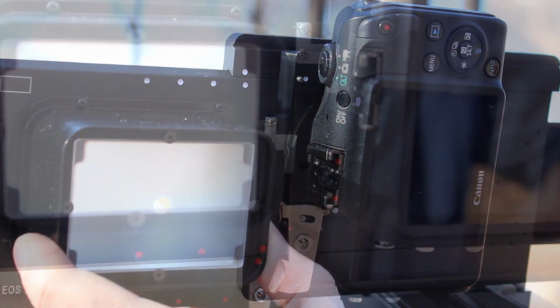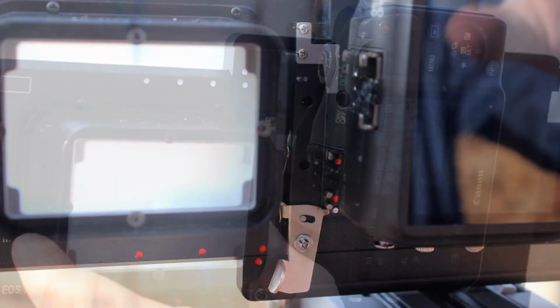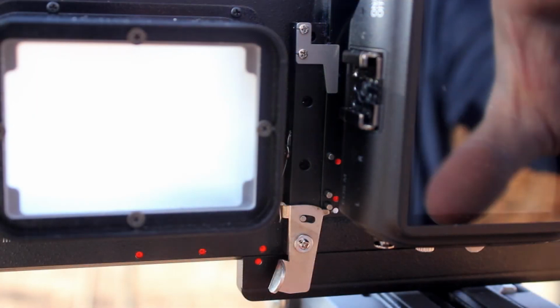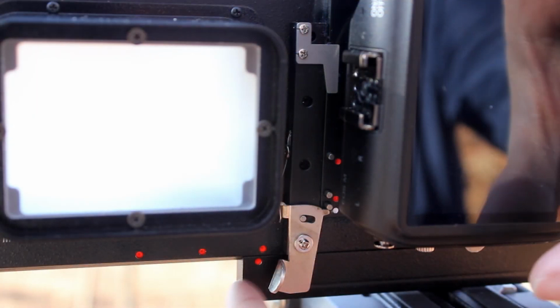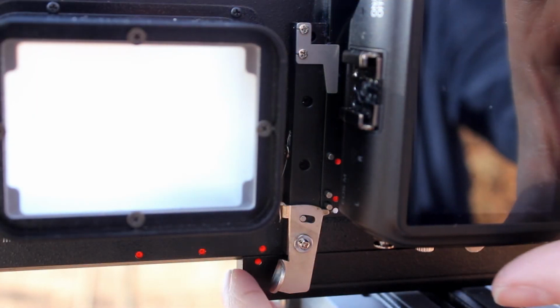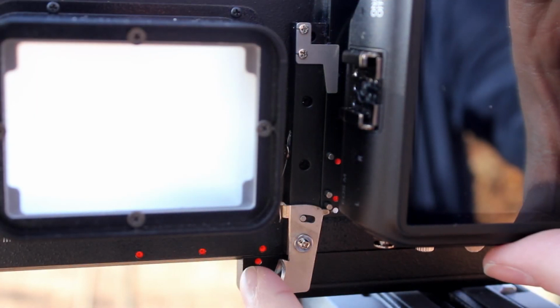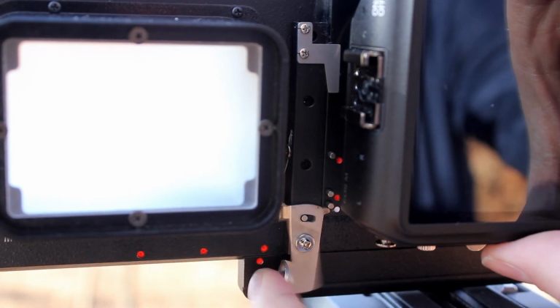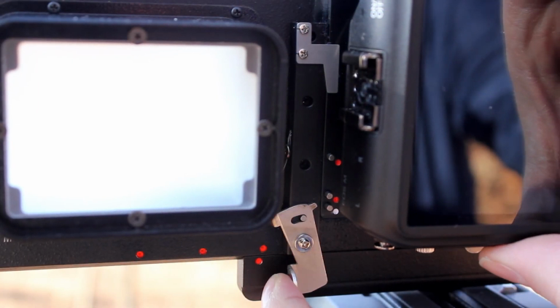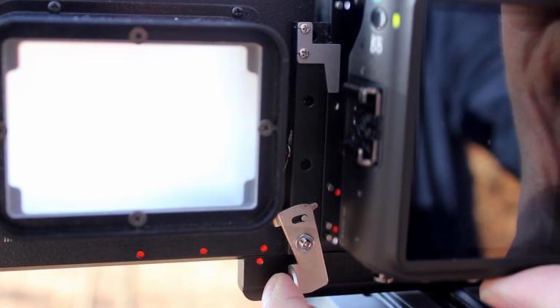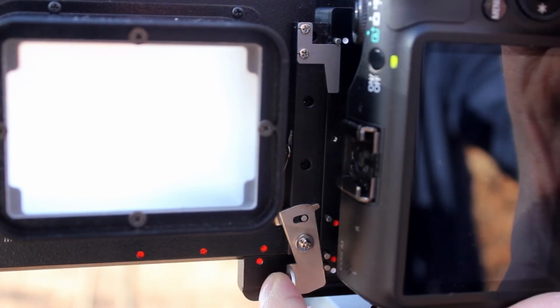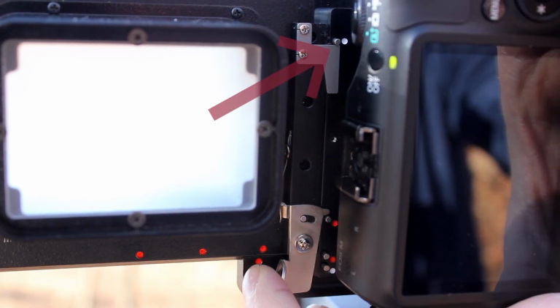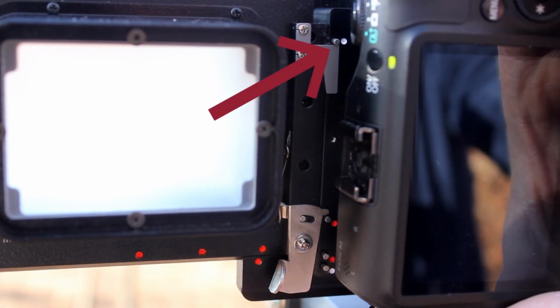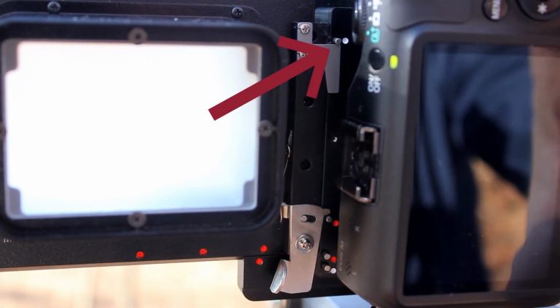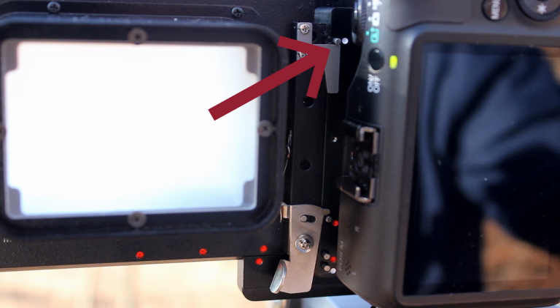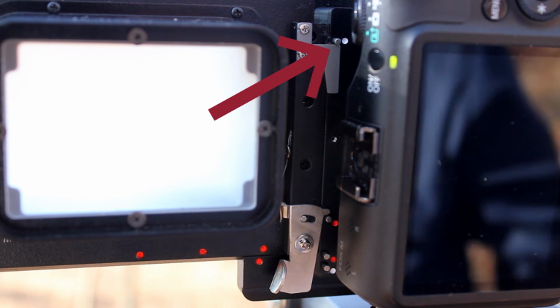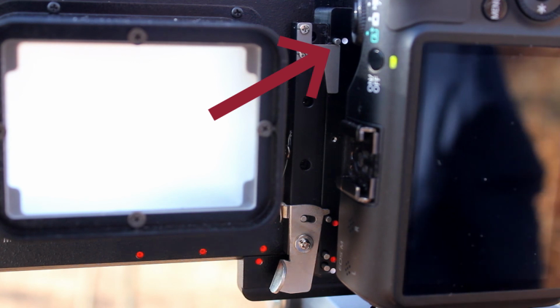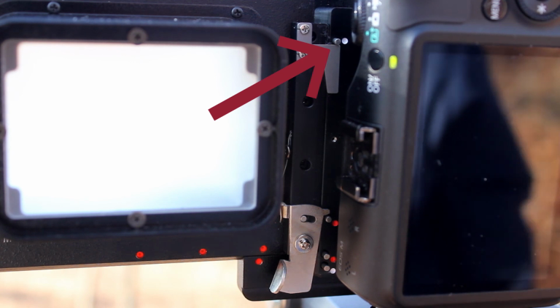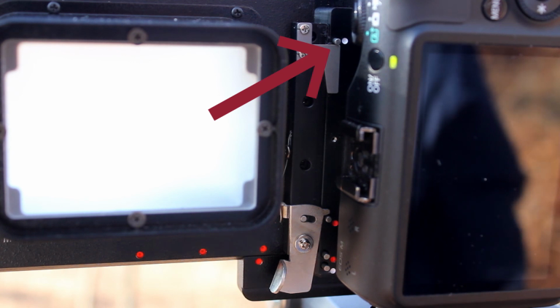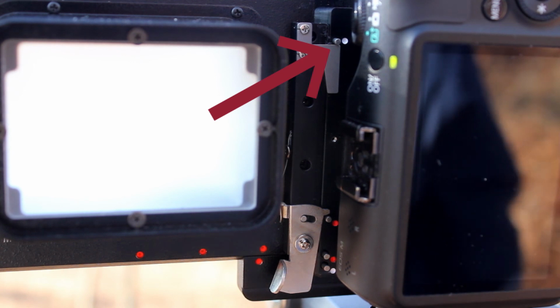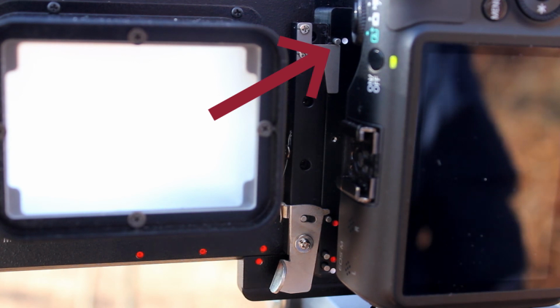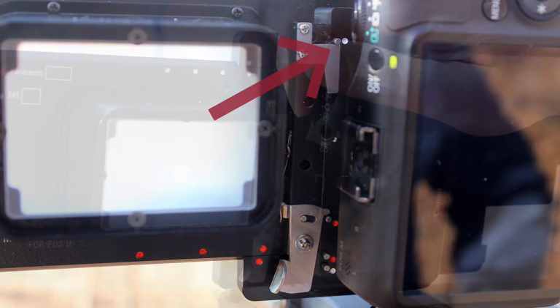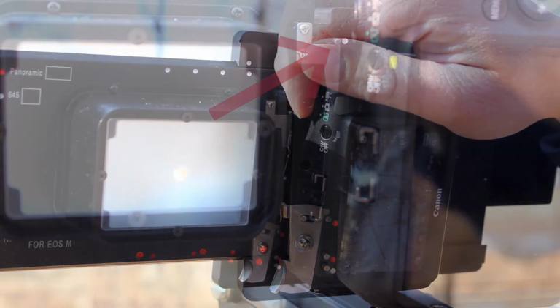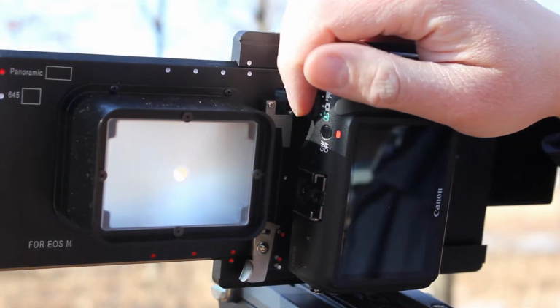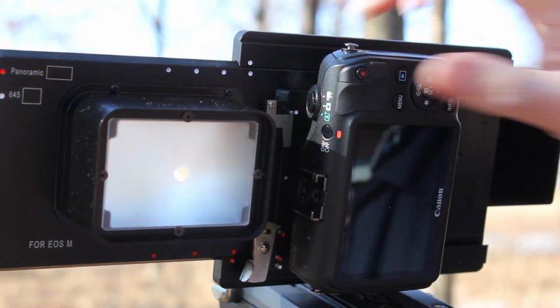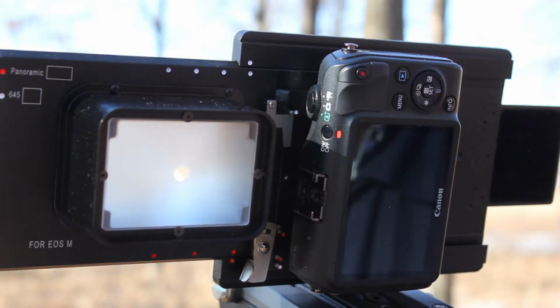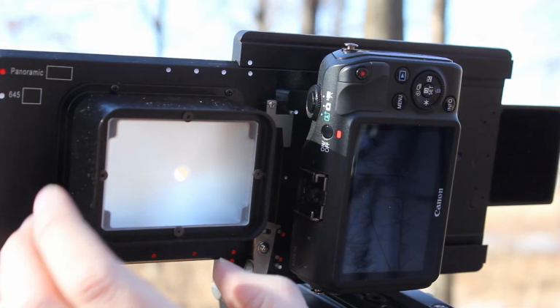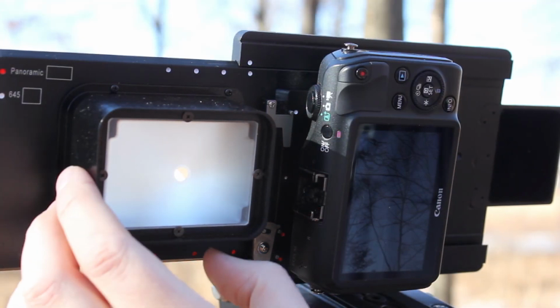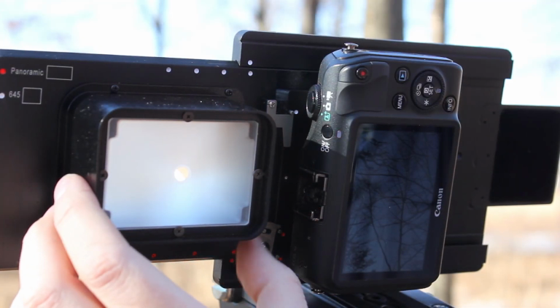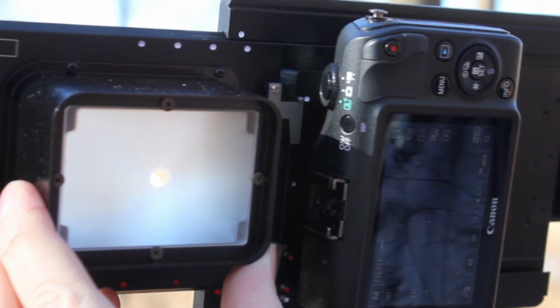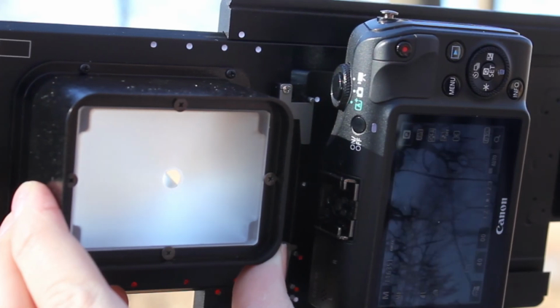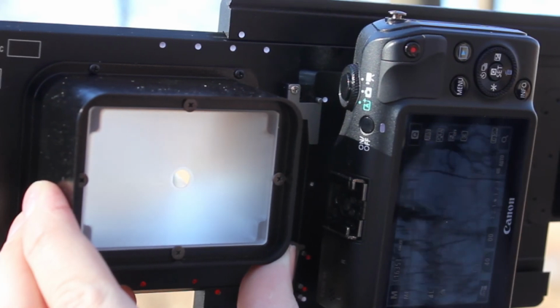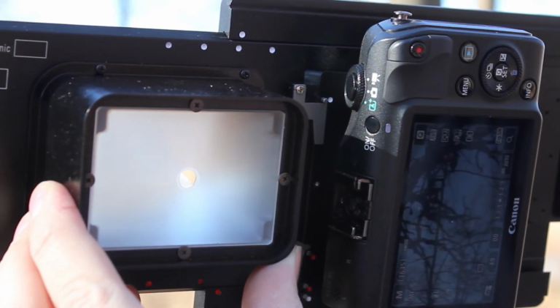Now adjust the lever so that the white dot at the top of the RhinoCam is resting on the top peg. Follow the white dots and take 4 more shots.